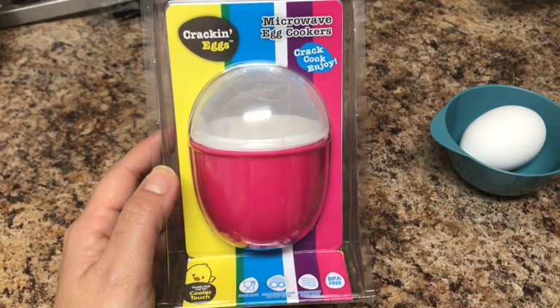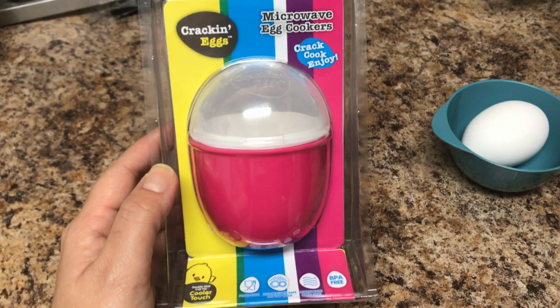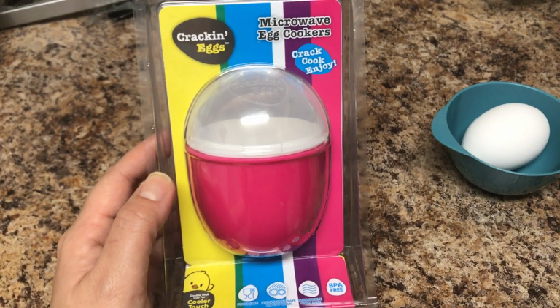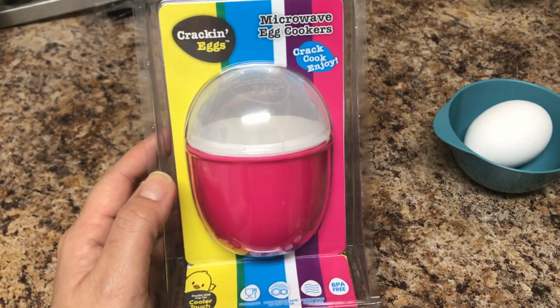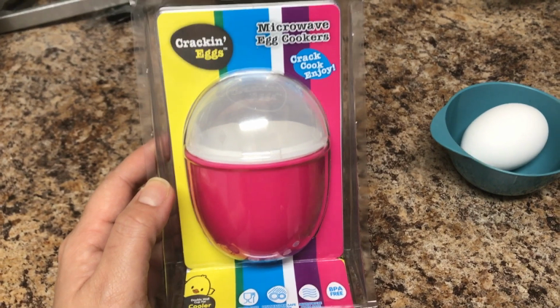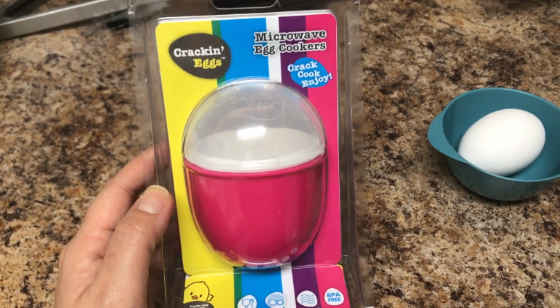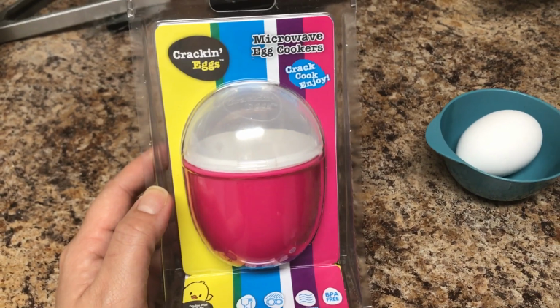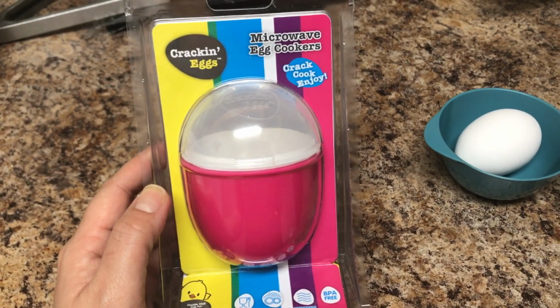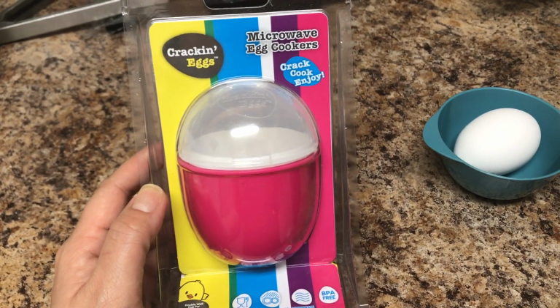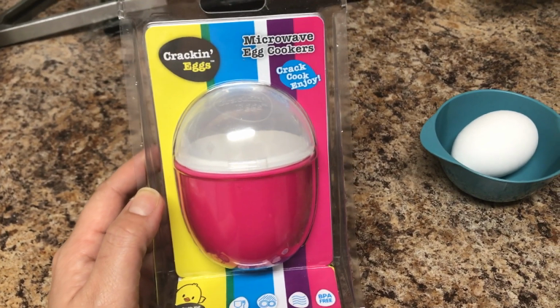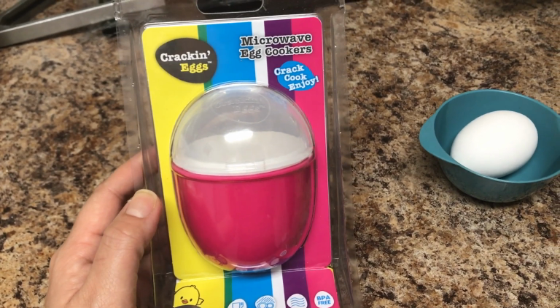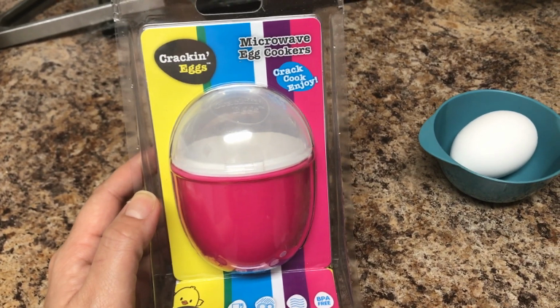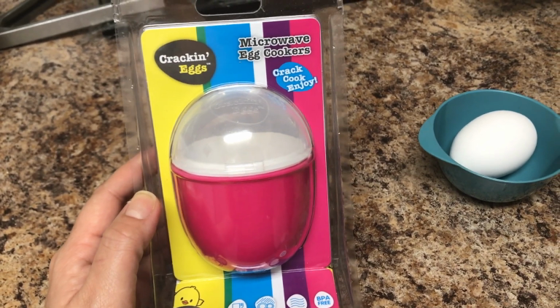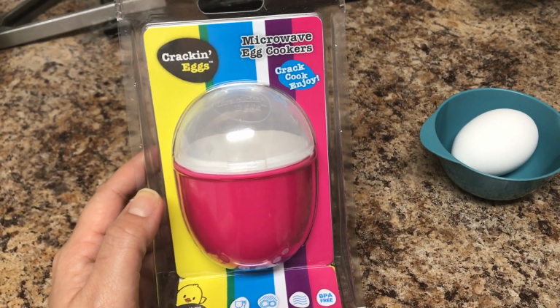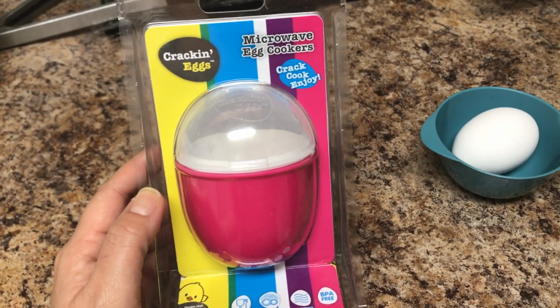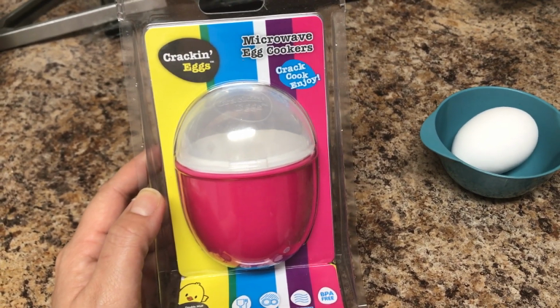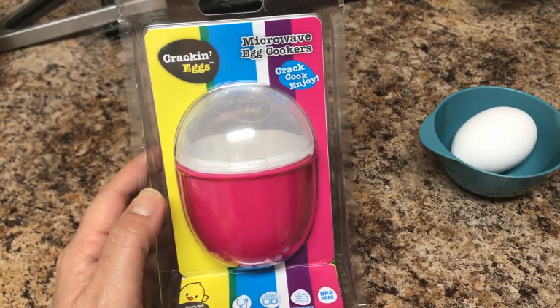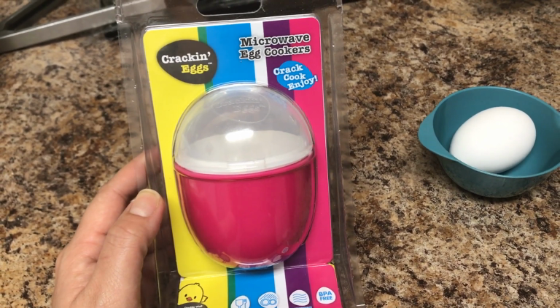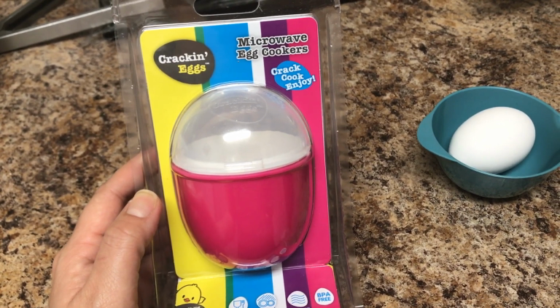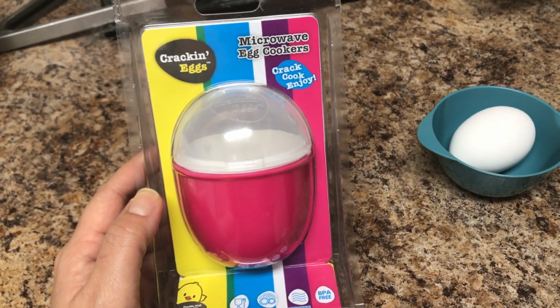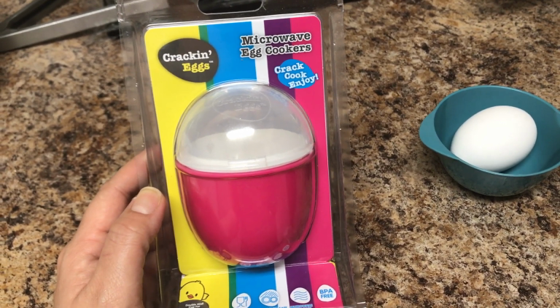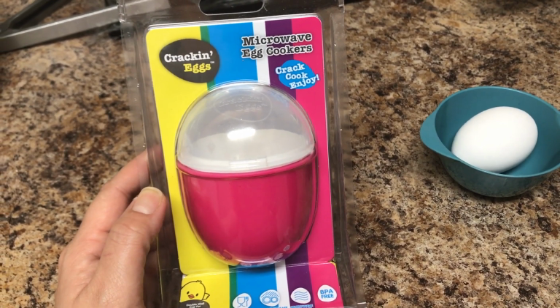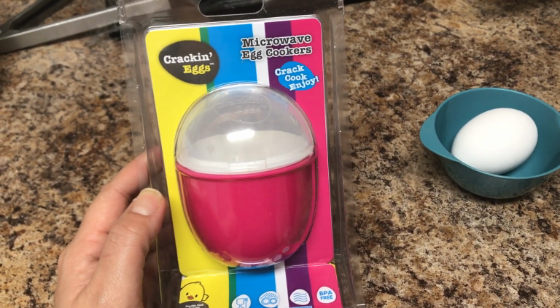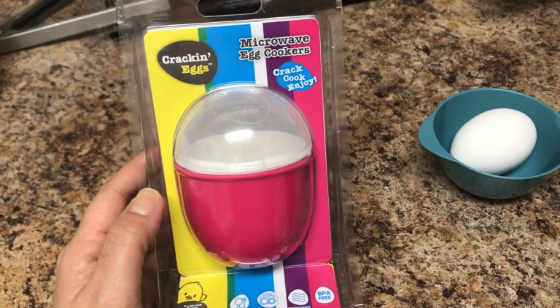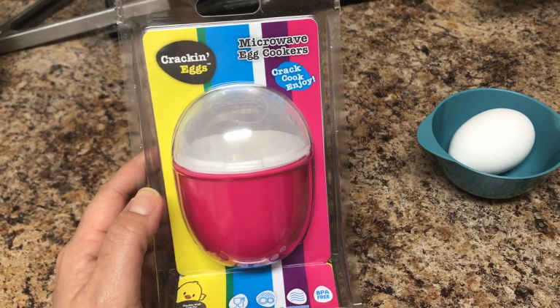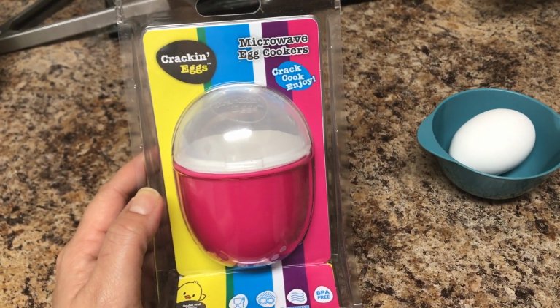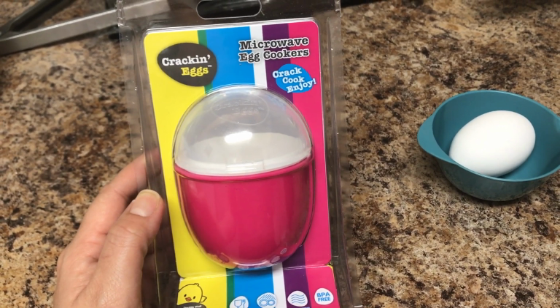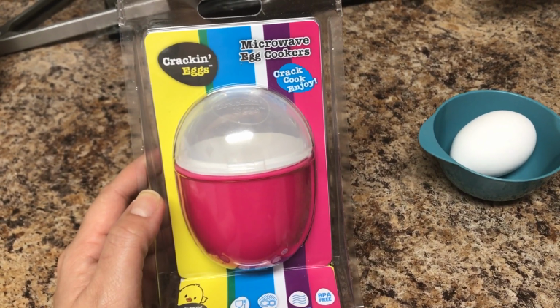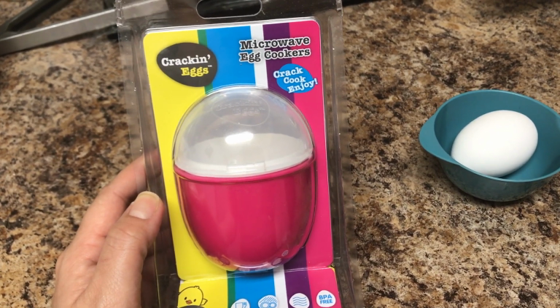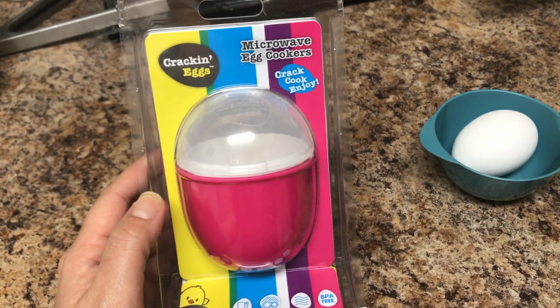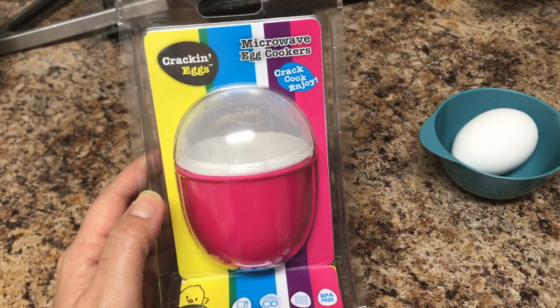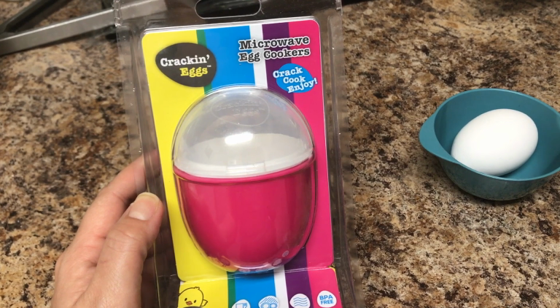What's up you guys, I wanted to come on here and do a quick review on this microwavable egg cooker.